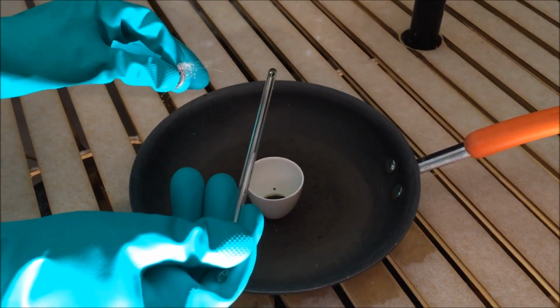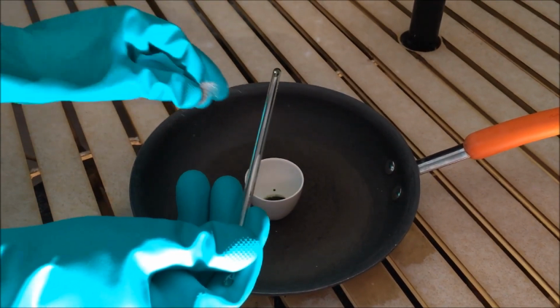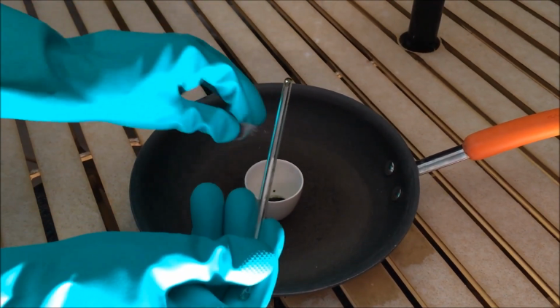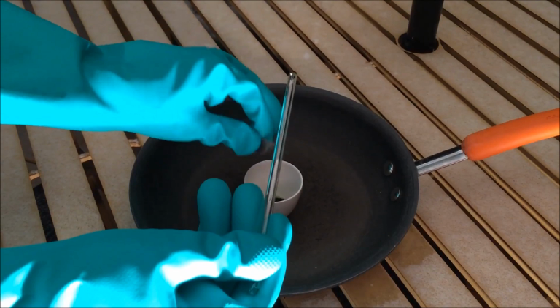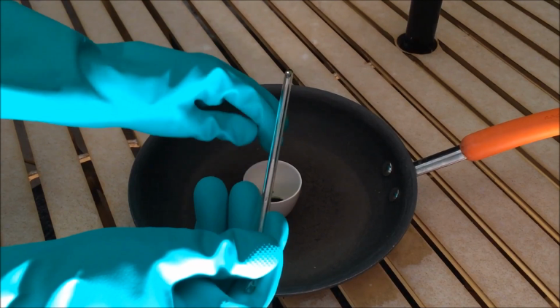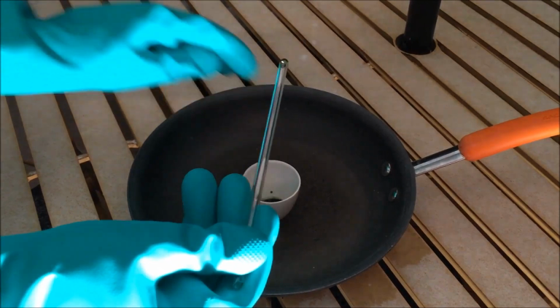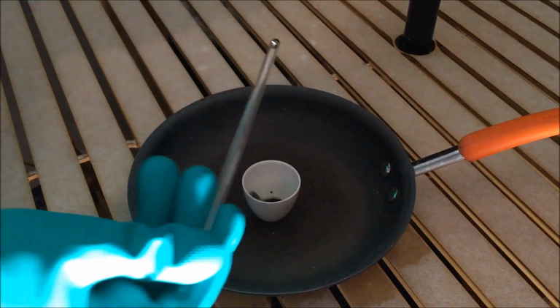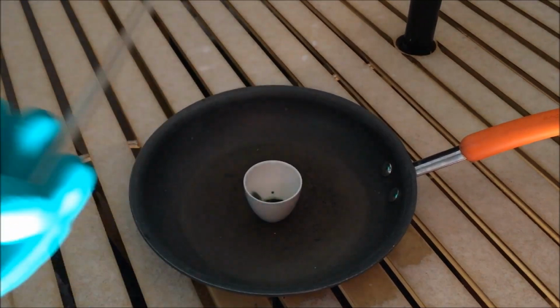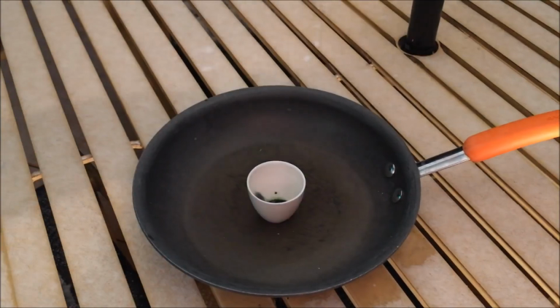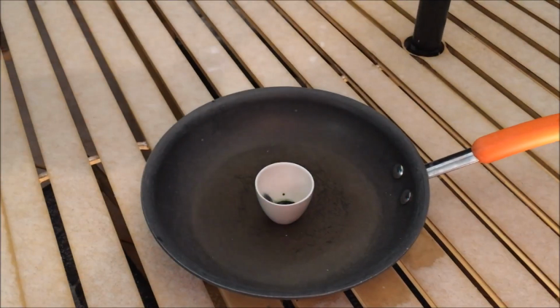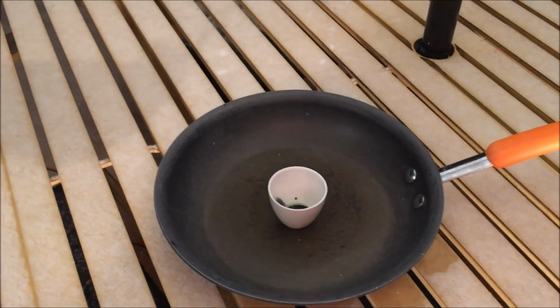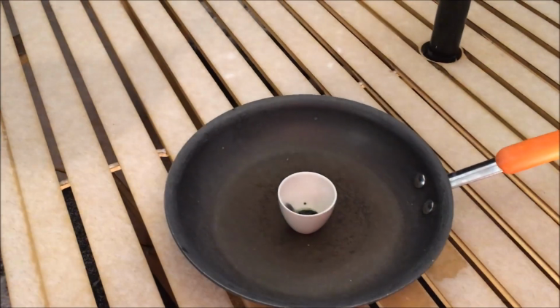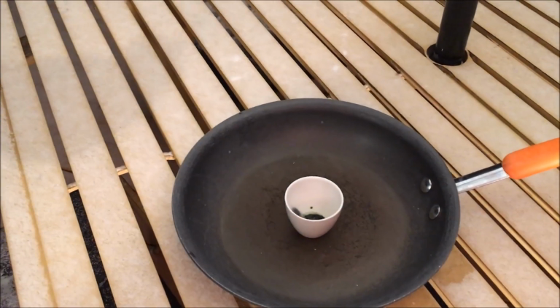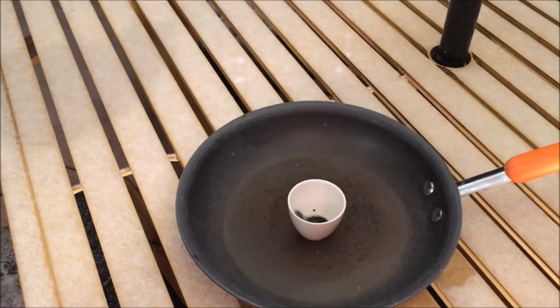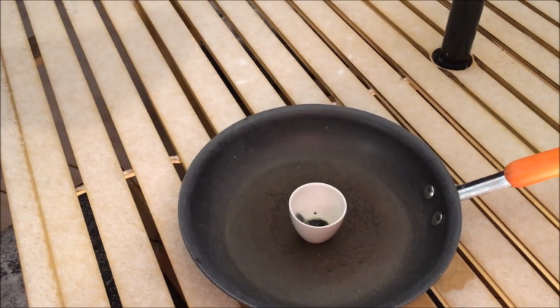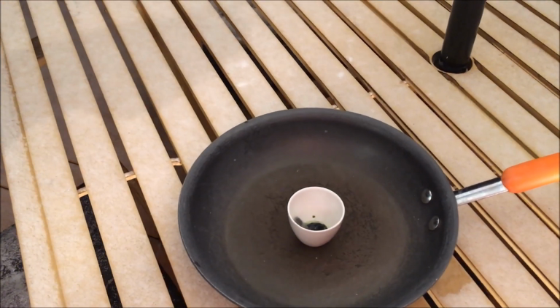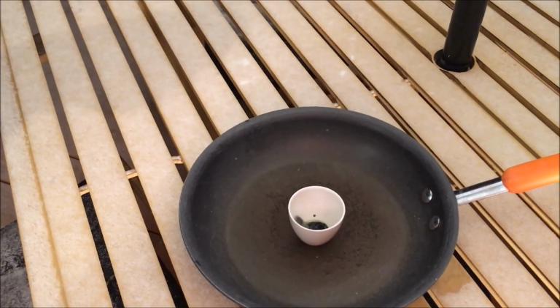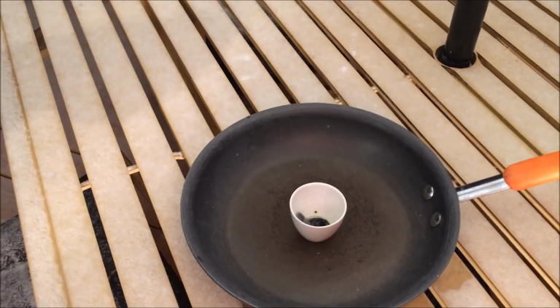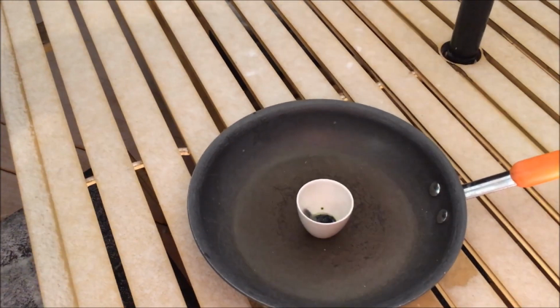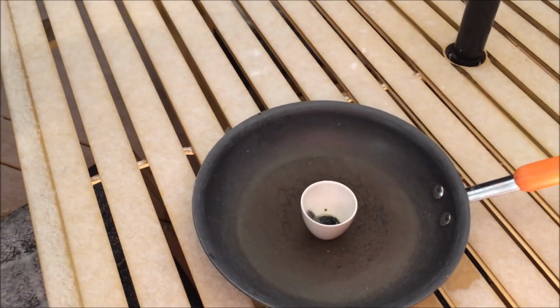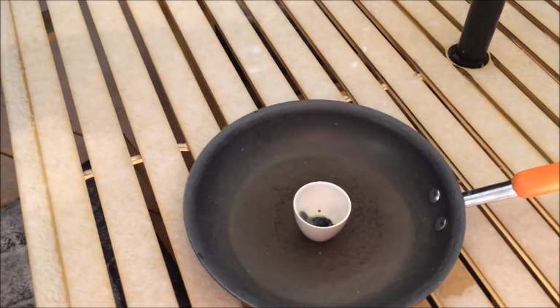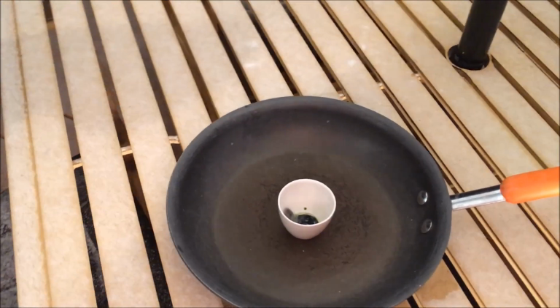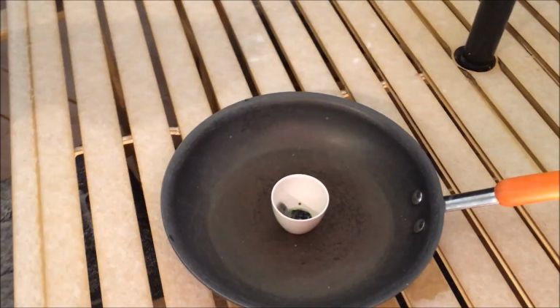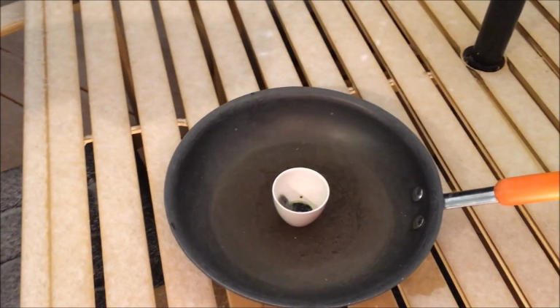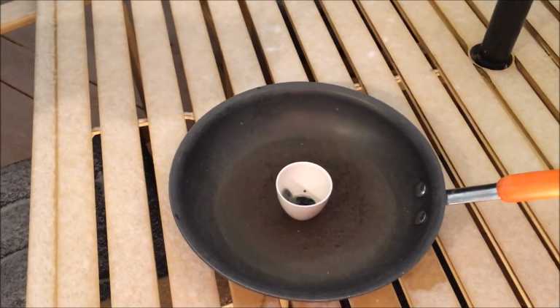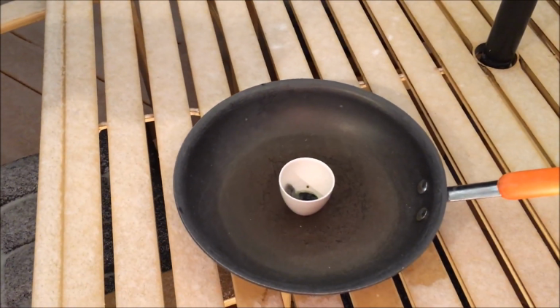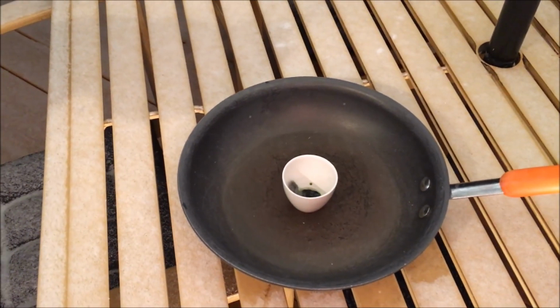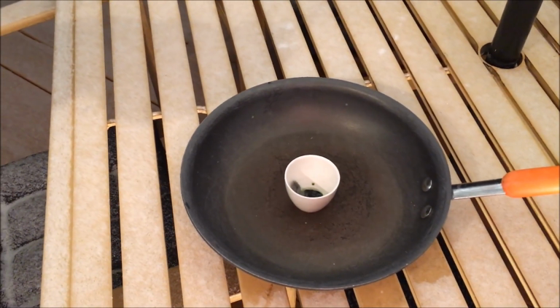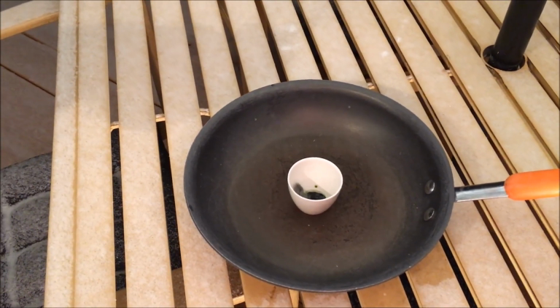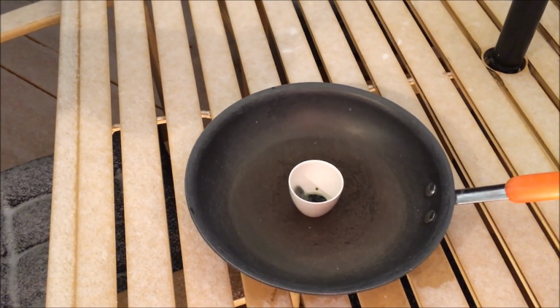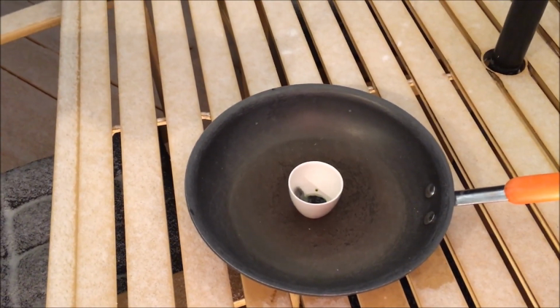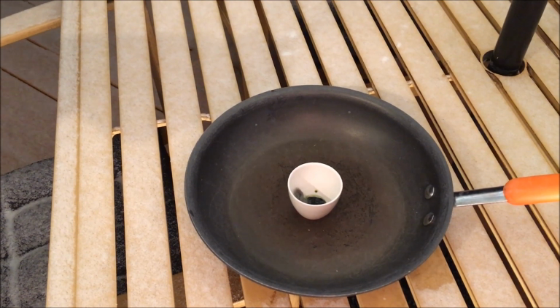I added a small amount of steel wool to this, but as you will see, nothing happened.